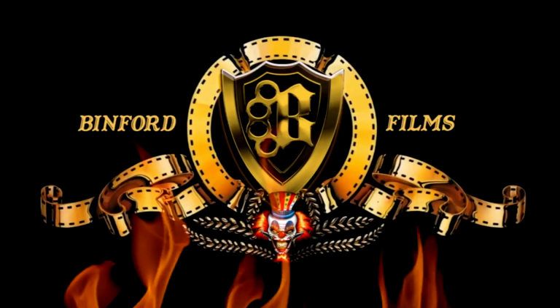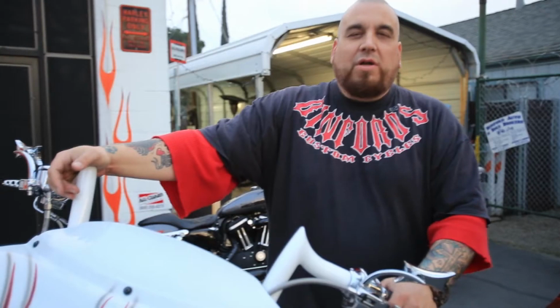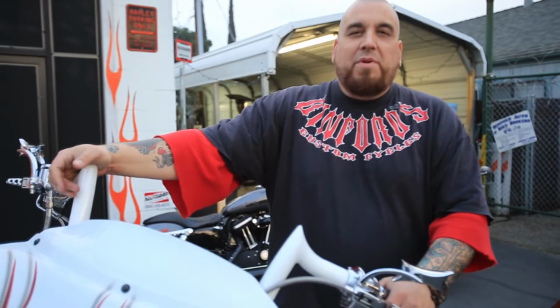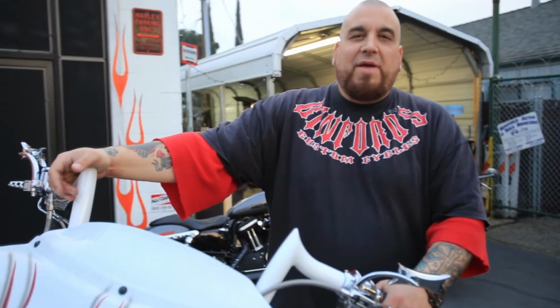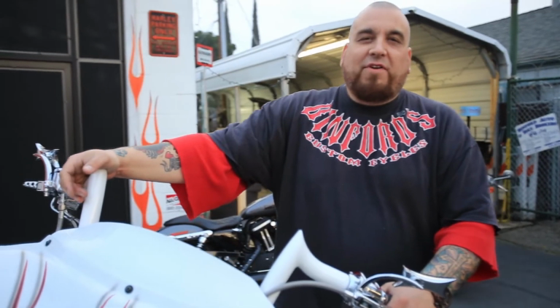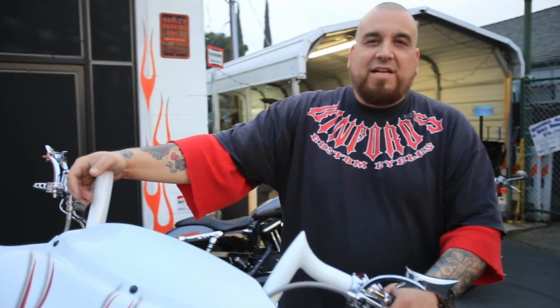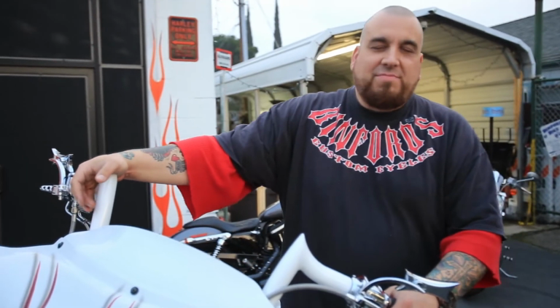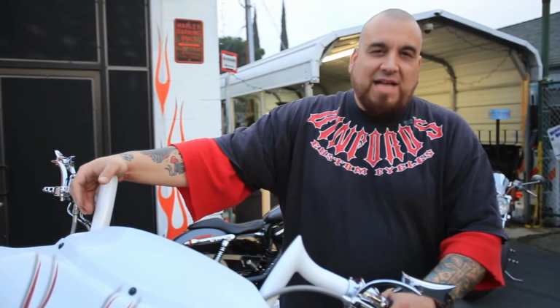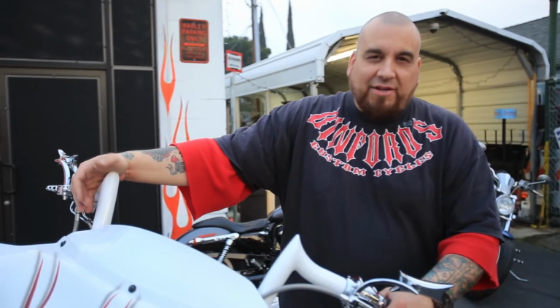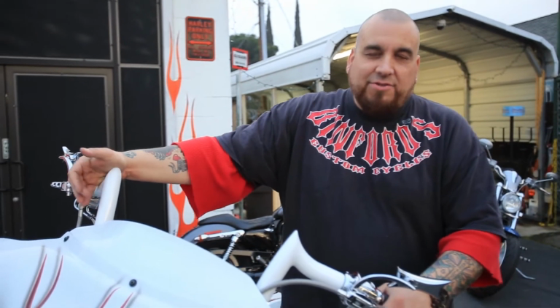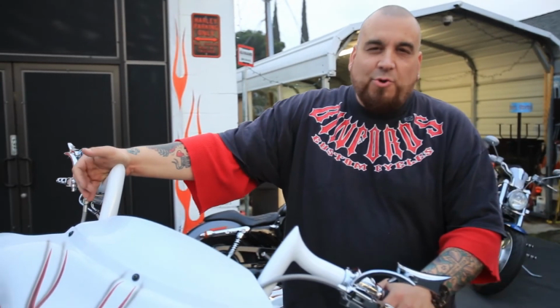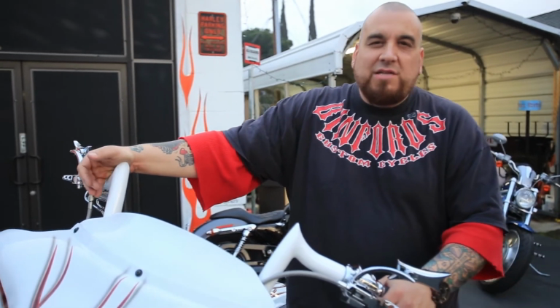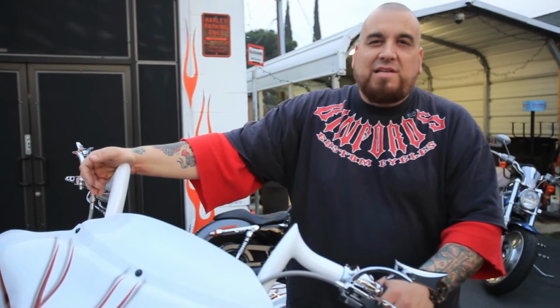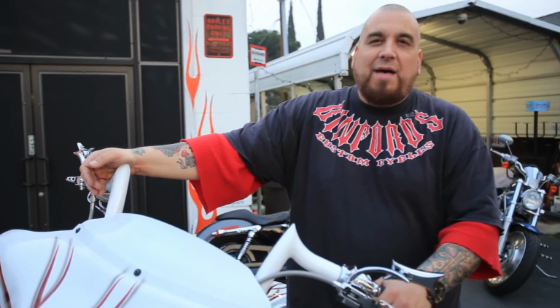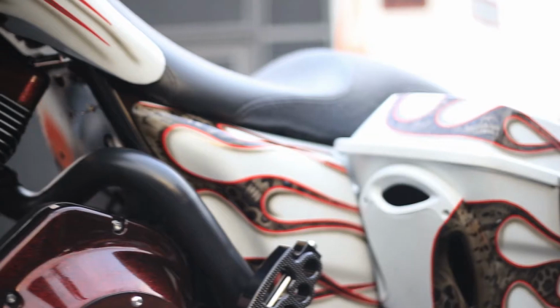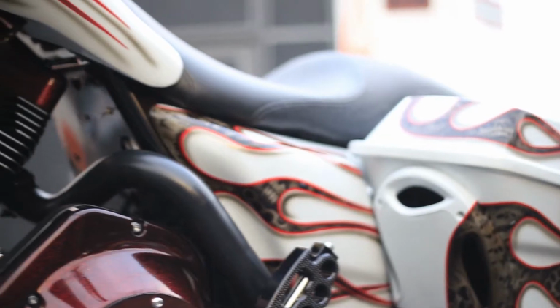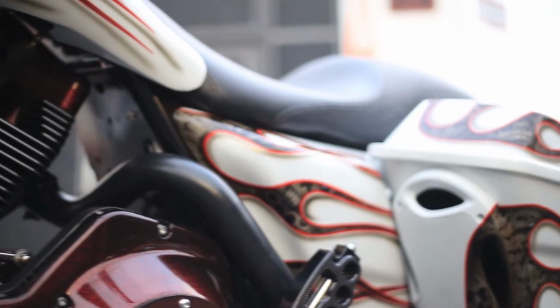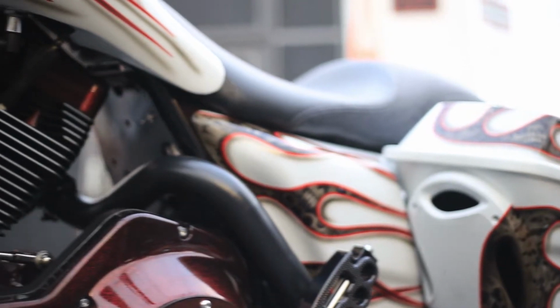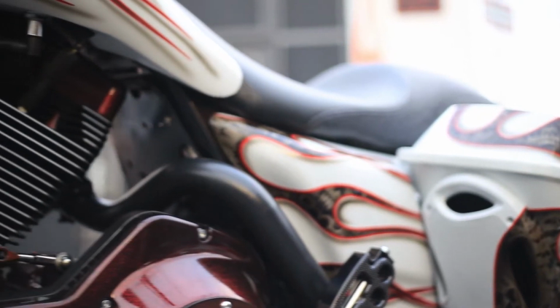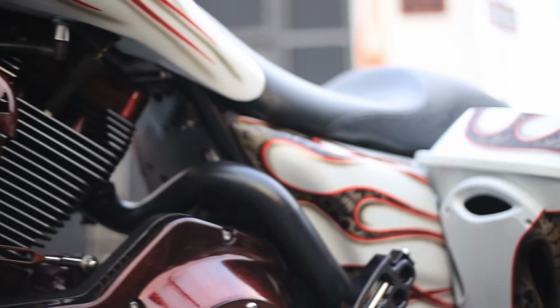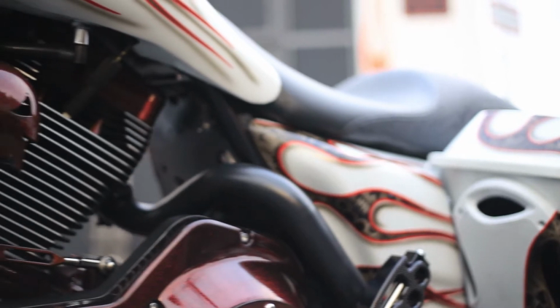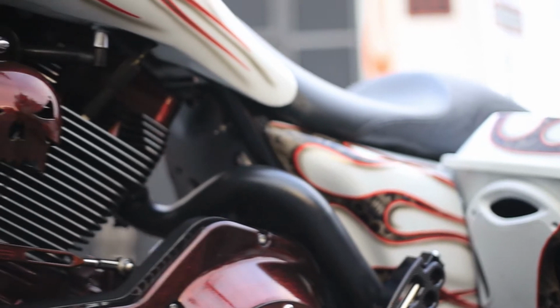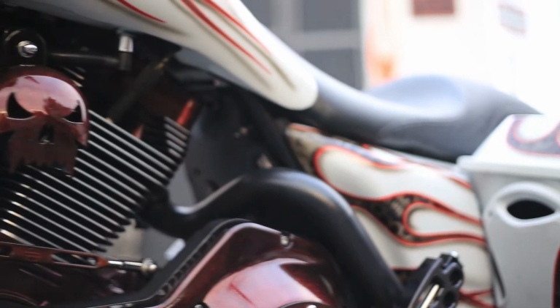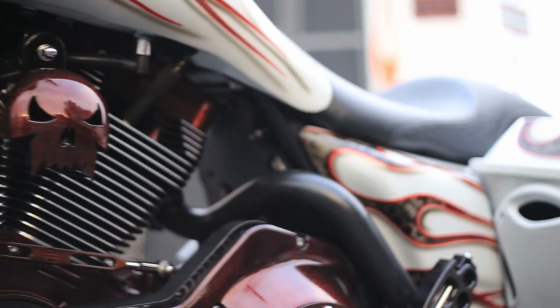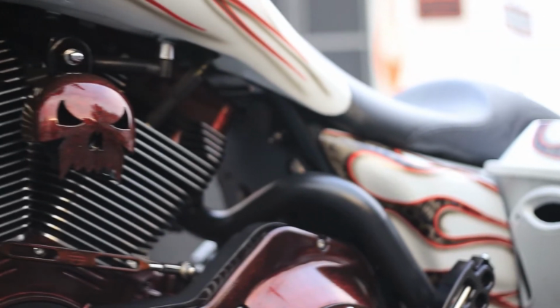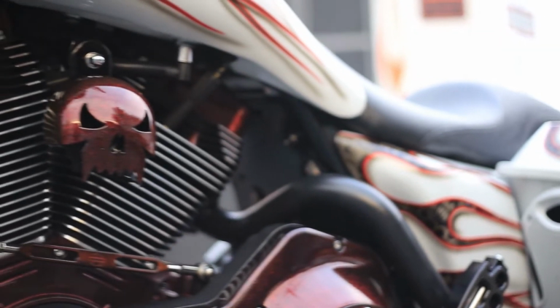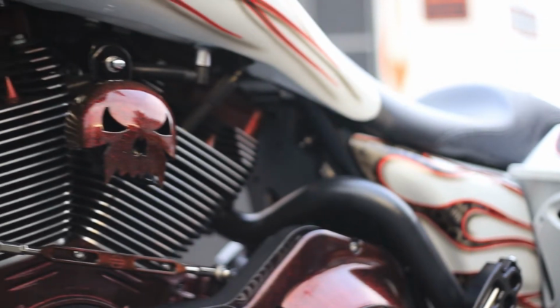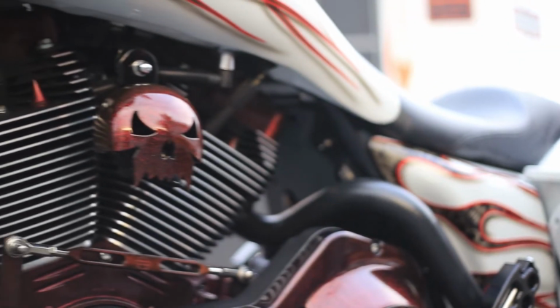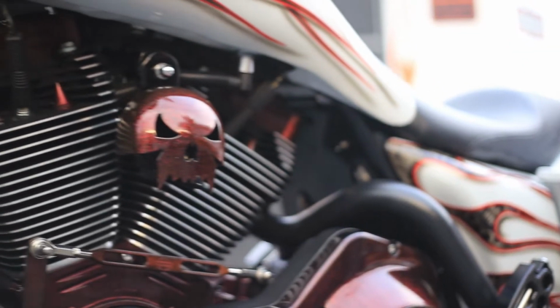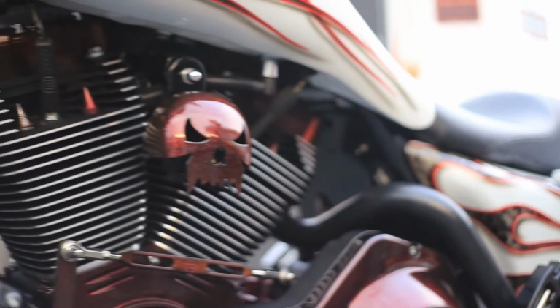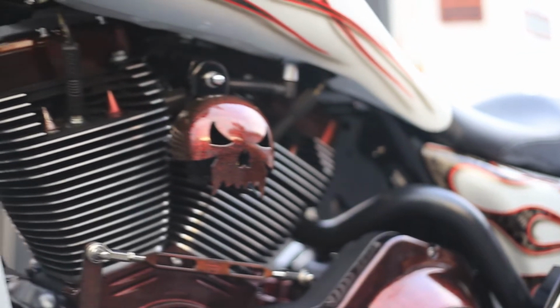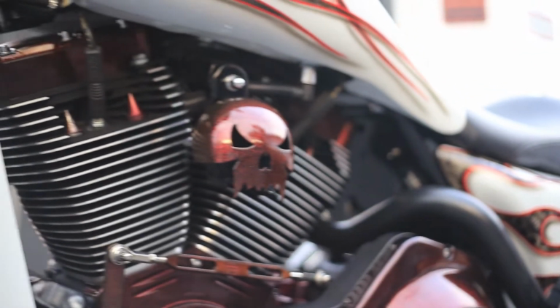Welcome to Benford Custom Cycles, your one-stop Harley shop. Here's a recent build — juicy, juicy on the paint.